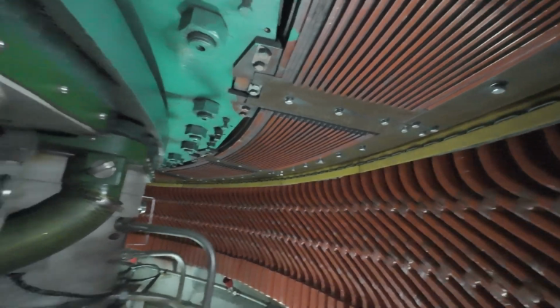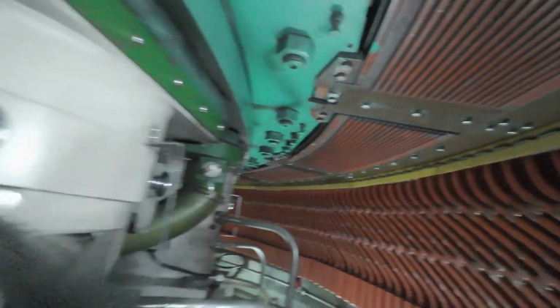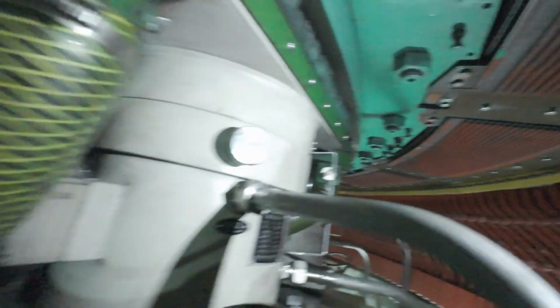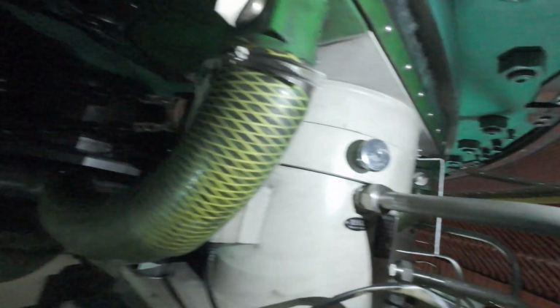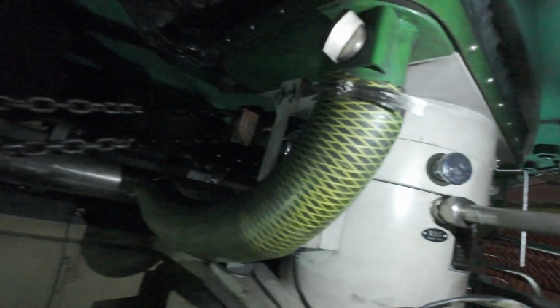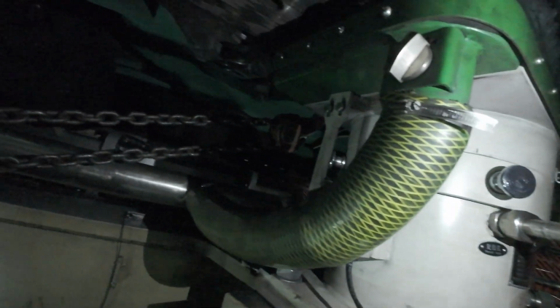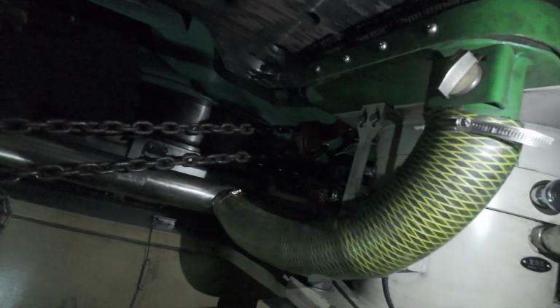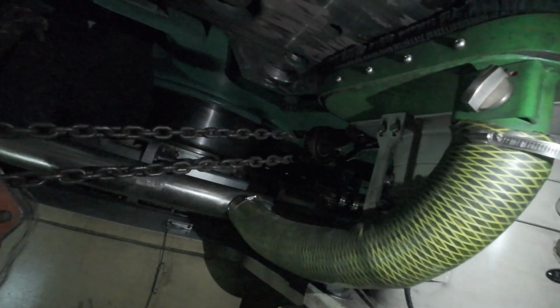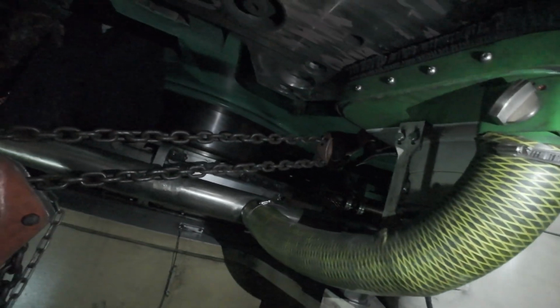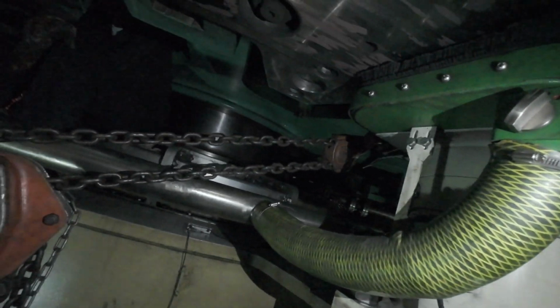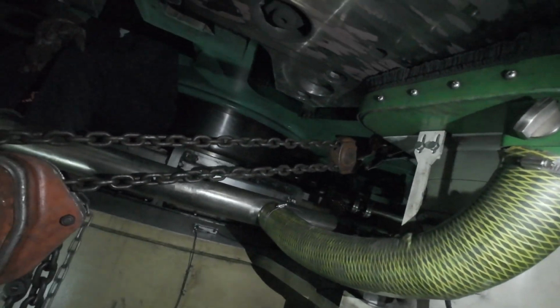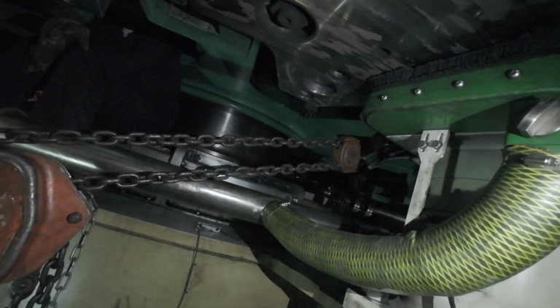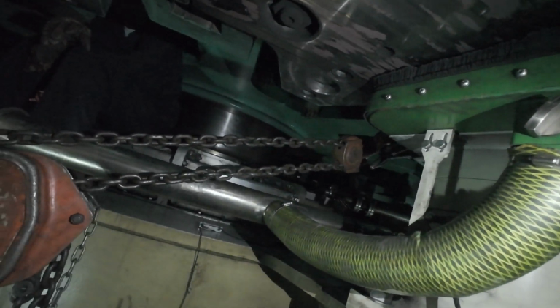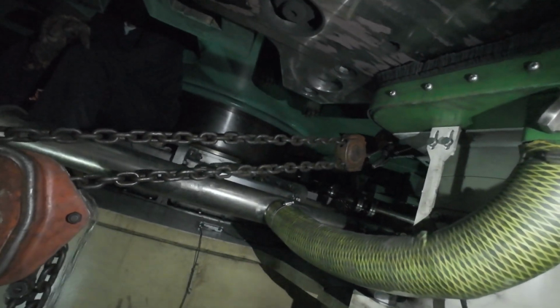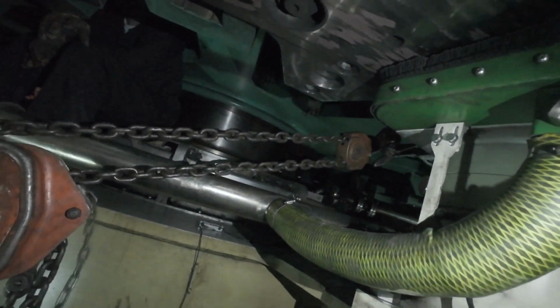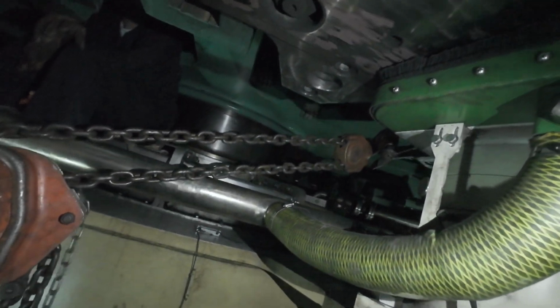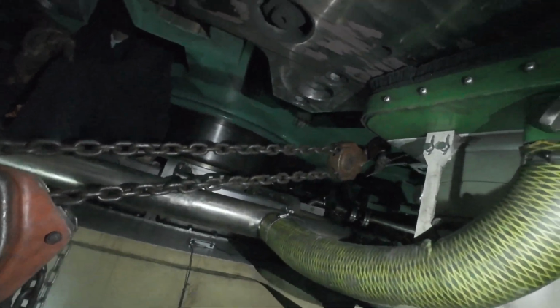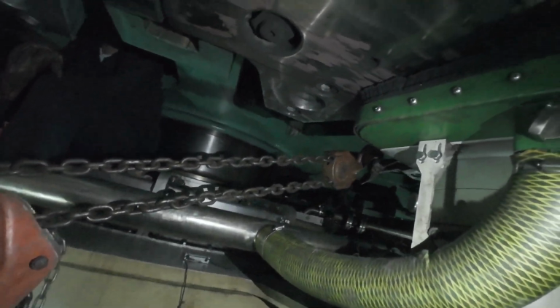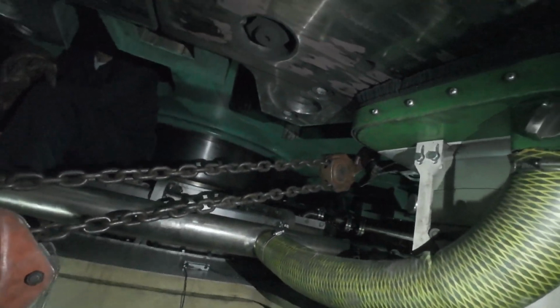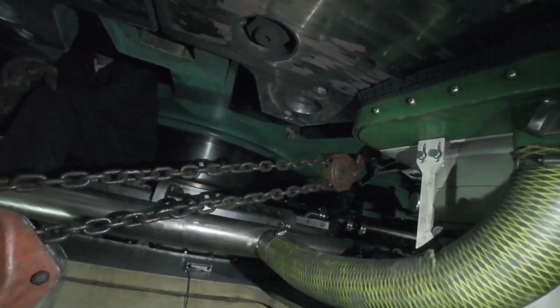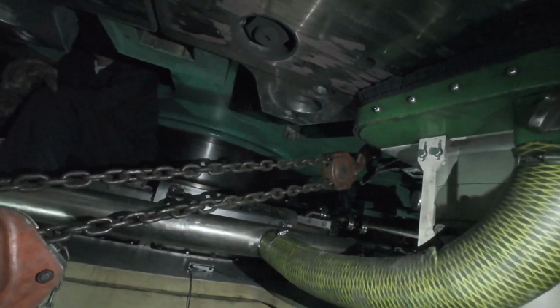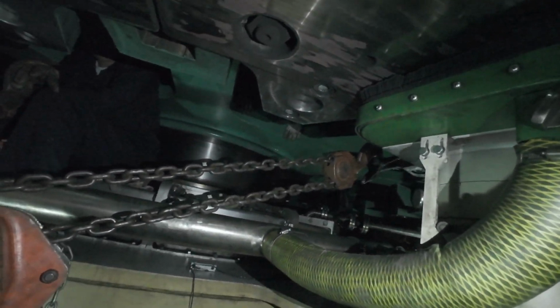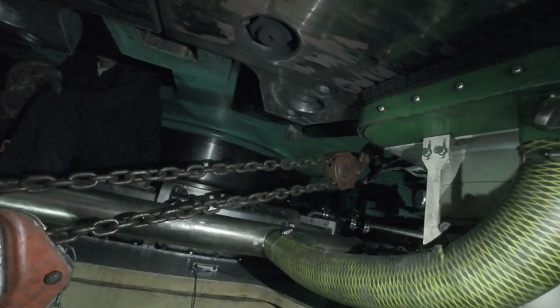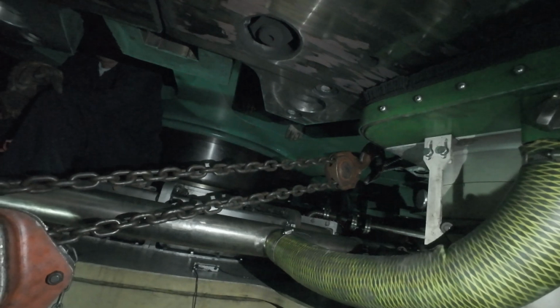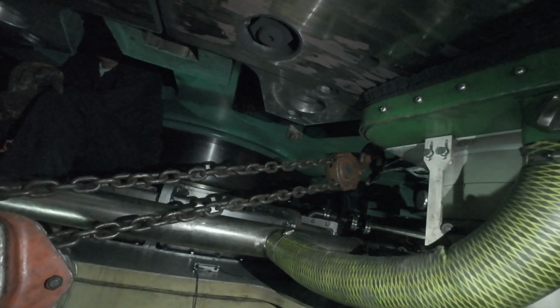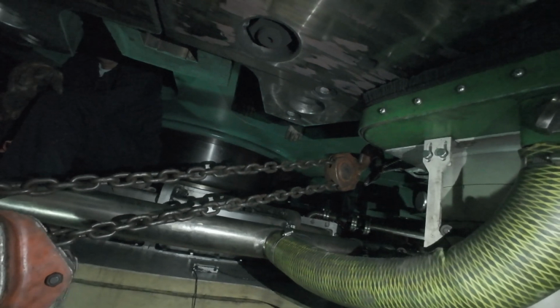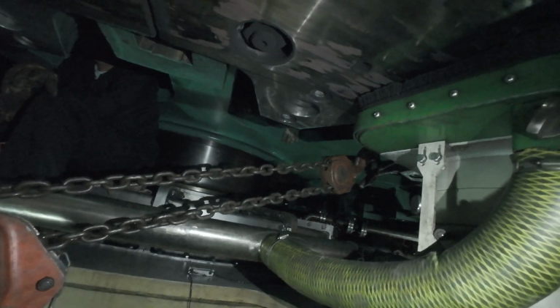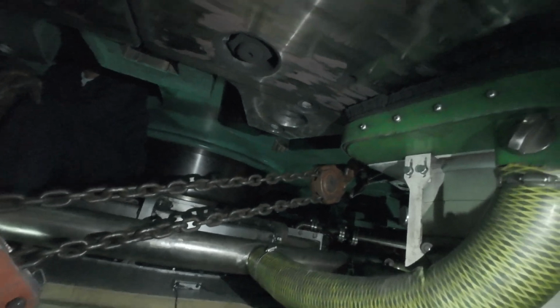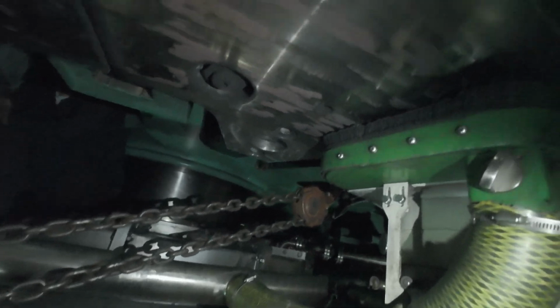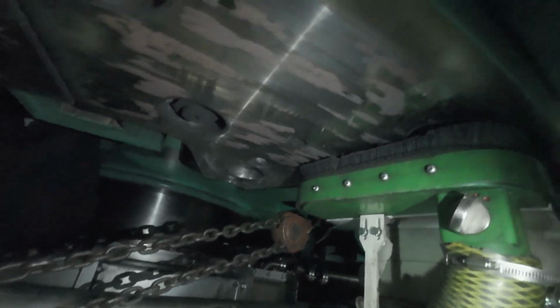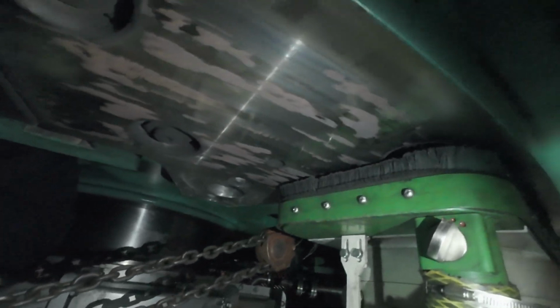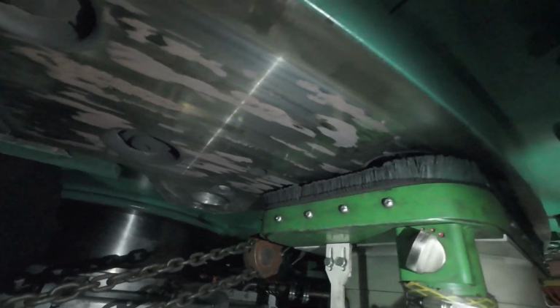Preserve integrity. Protect the asset. Because reliable power begins with careful maintenance.